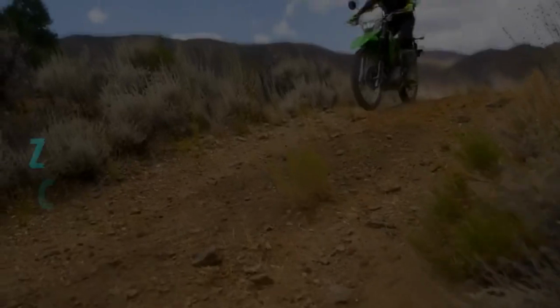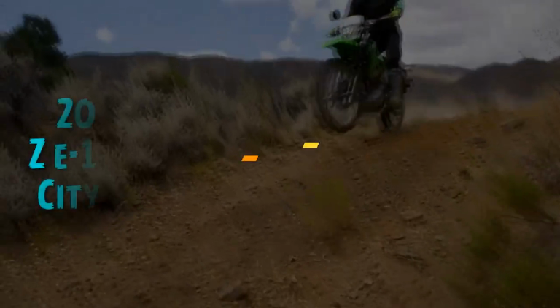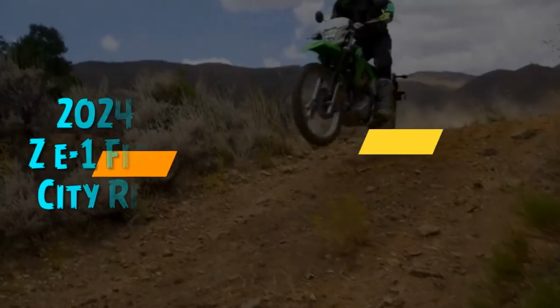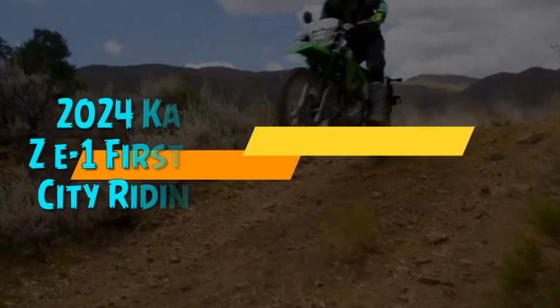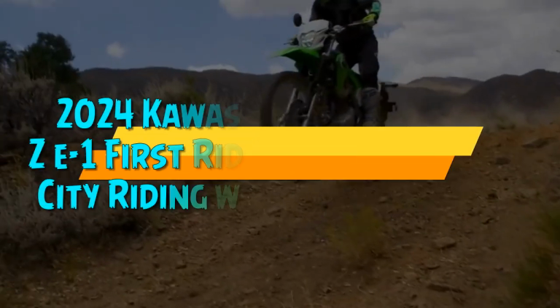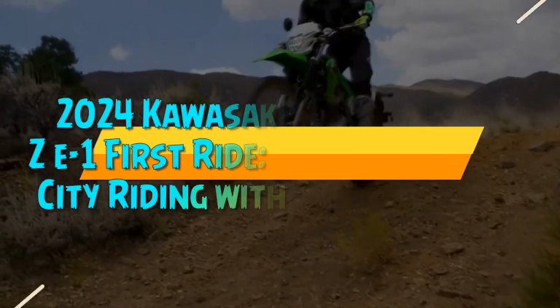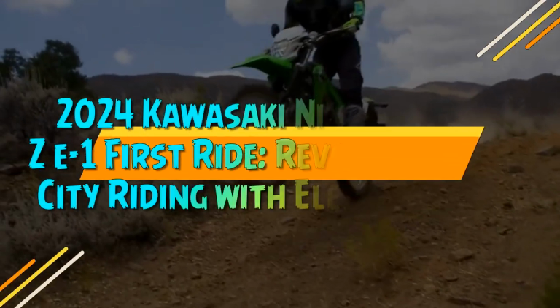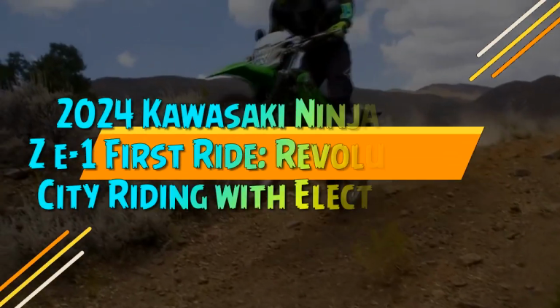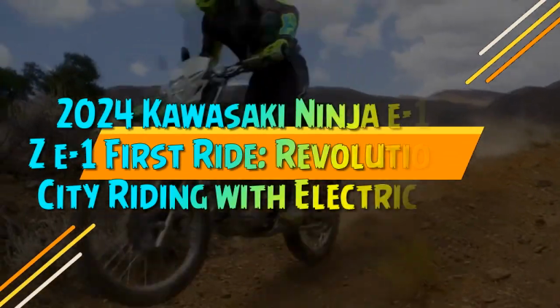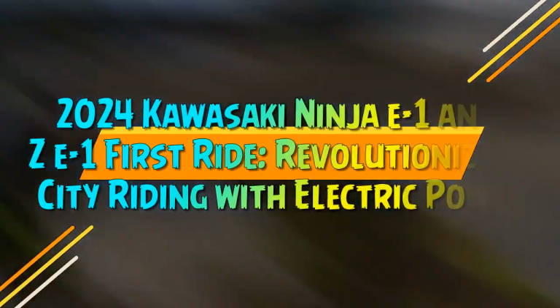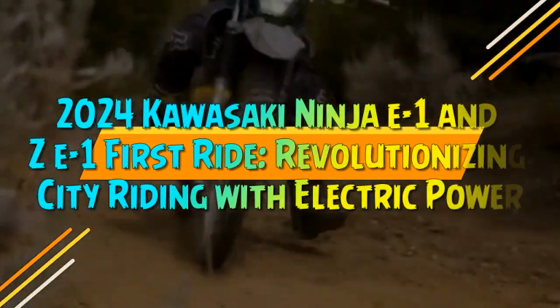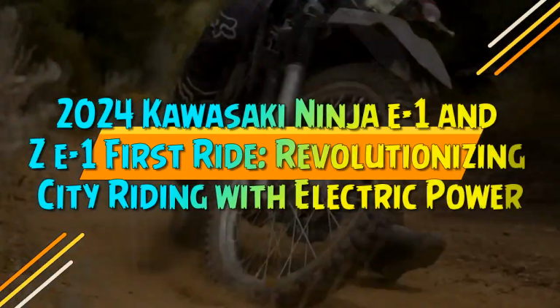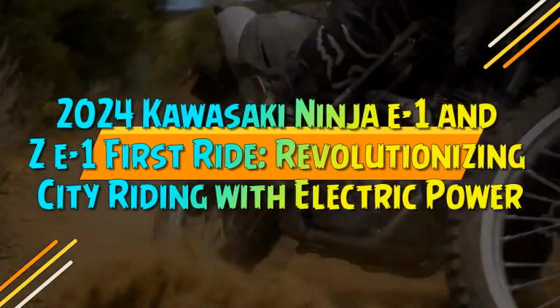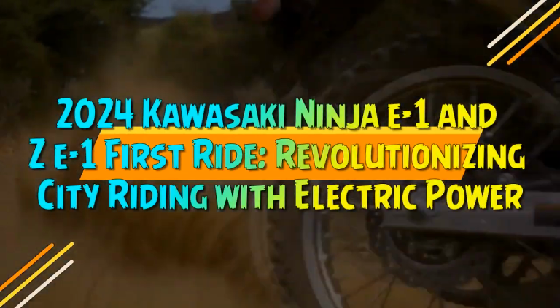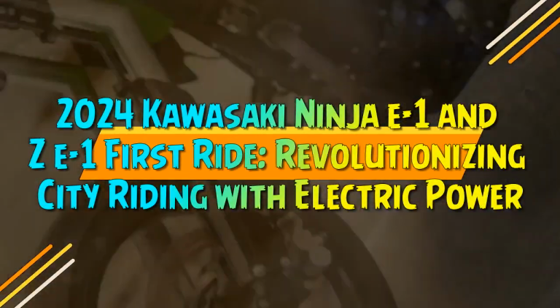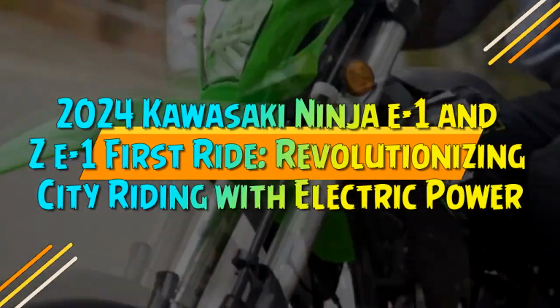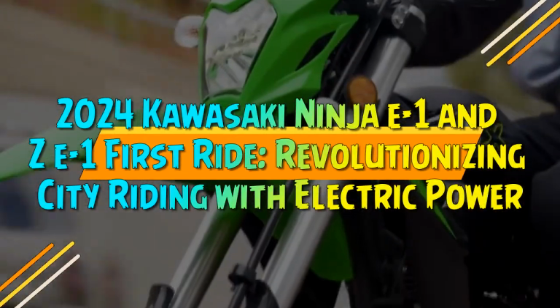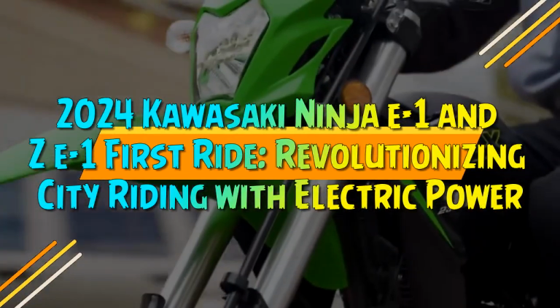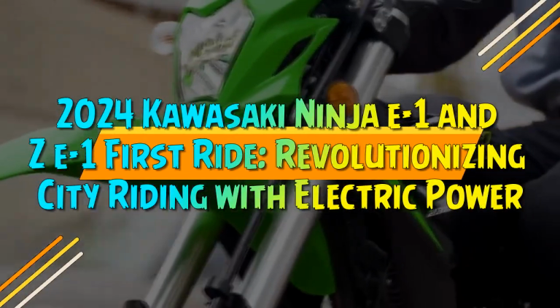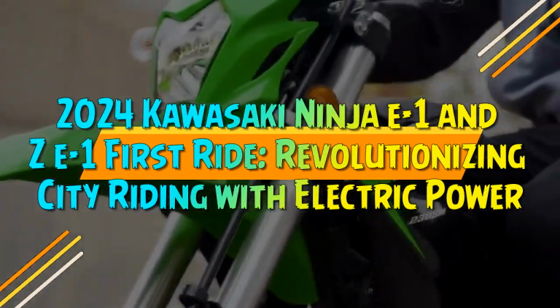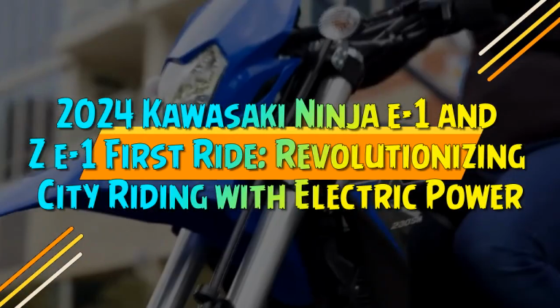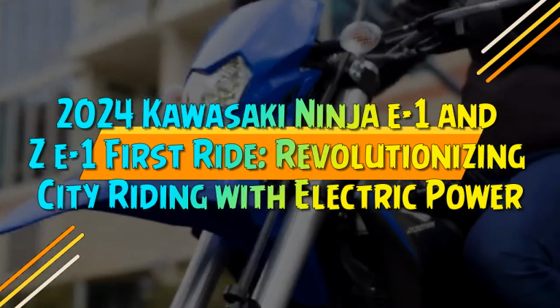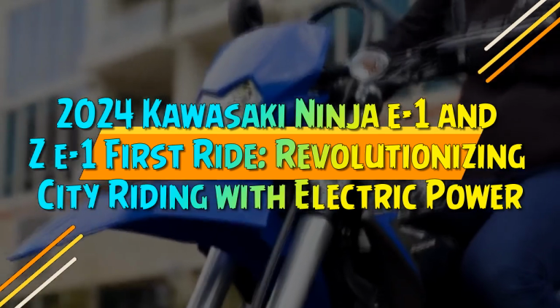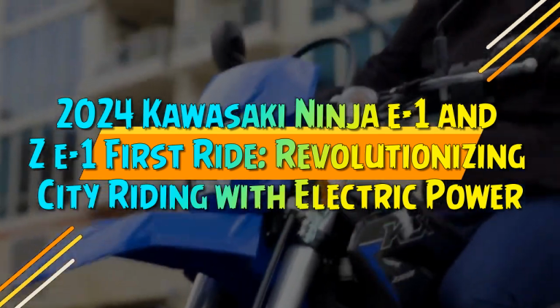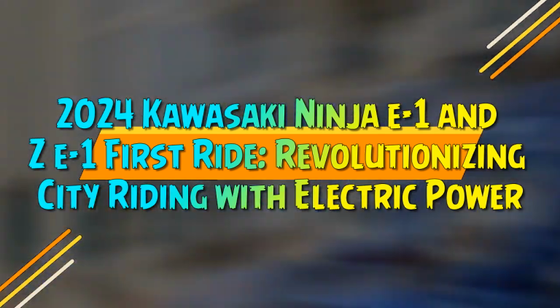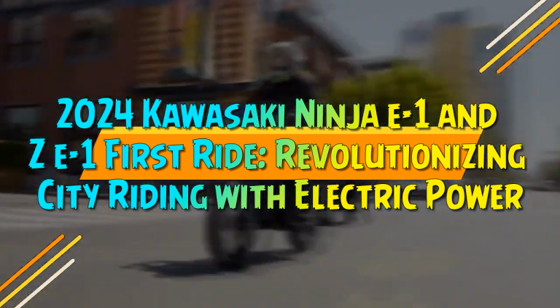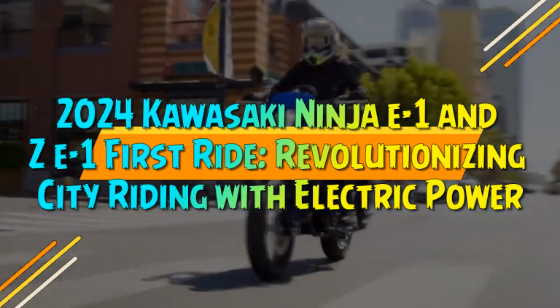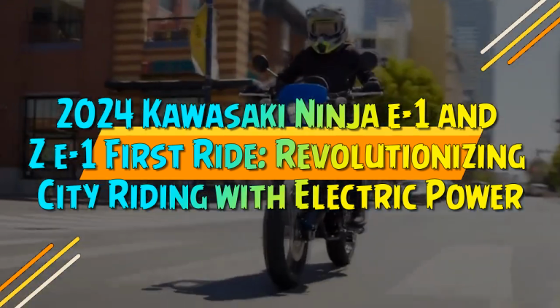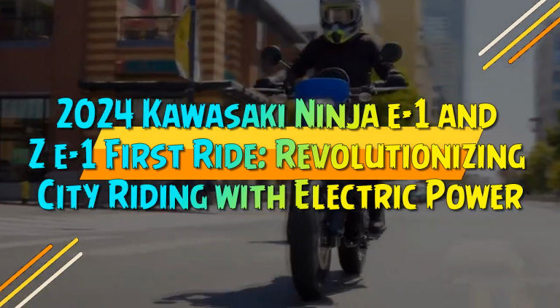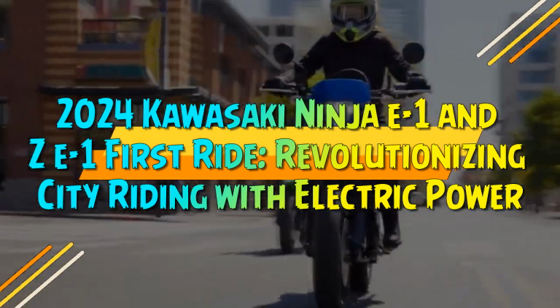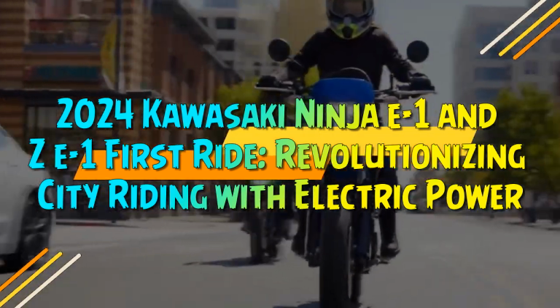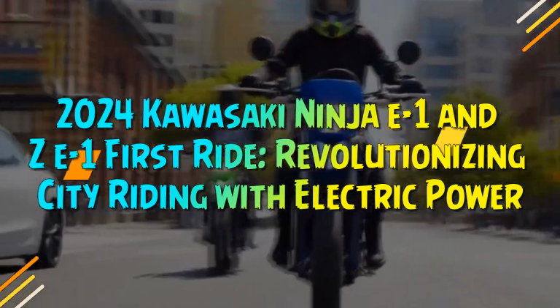2024 Kawasaki Ninja E-1 and Z-E-1 First Ride — Revolutionizing City Riding with Electric Power.